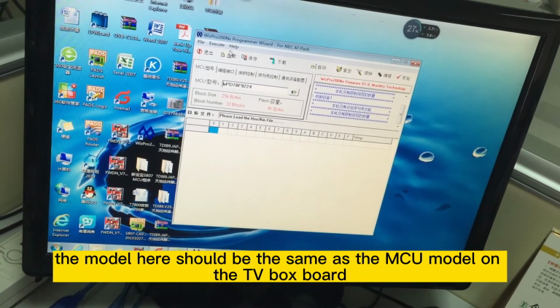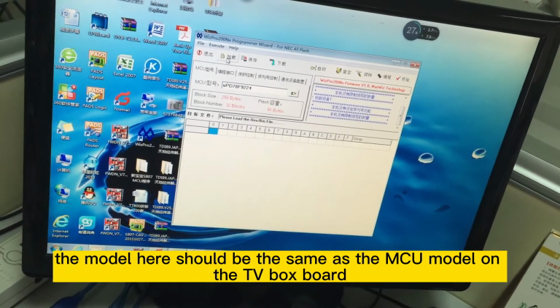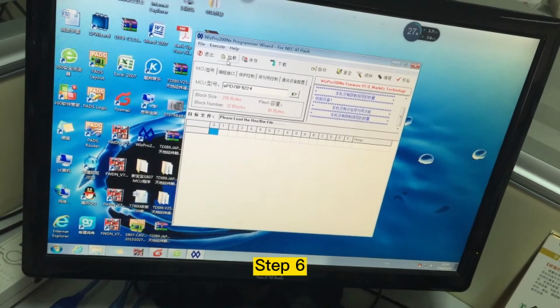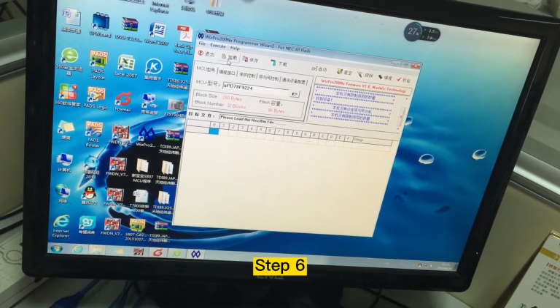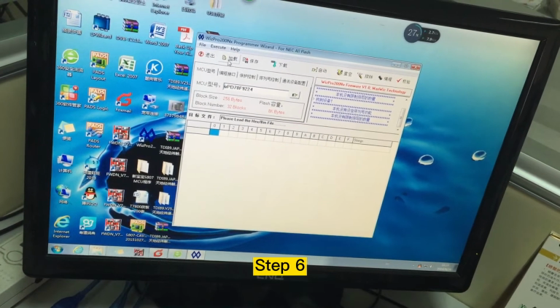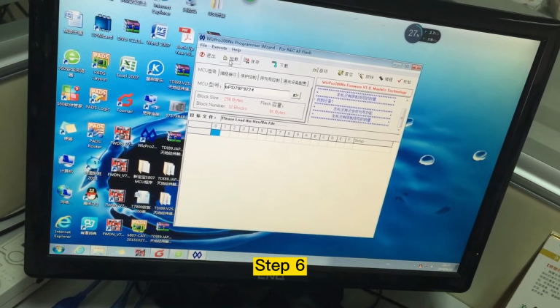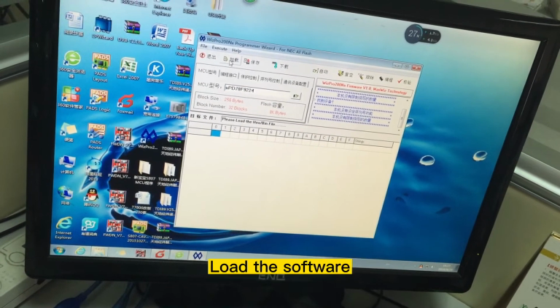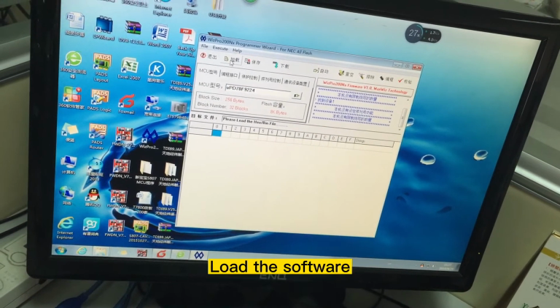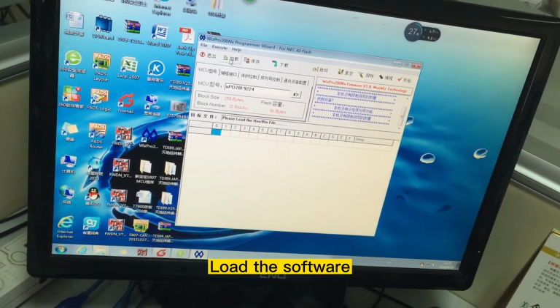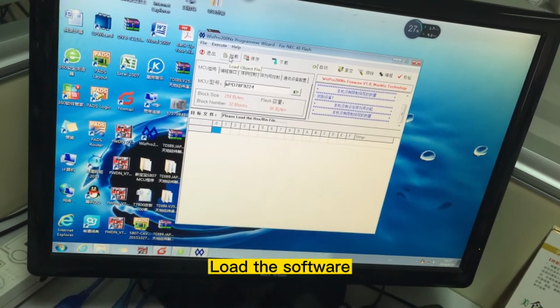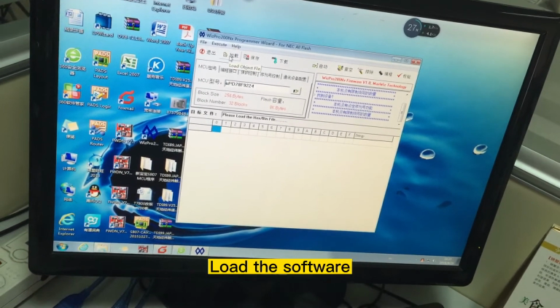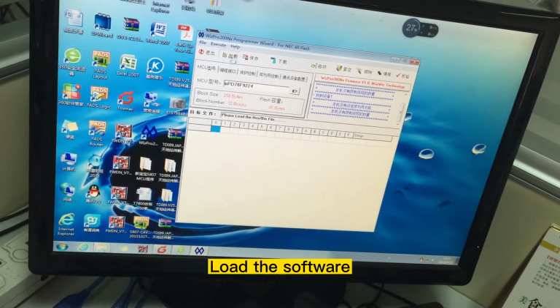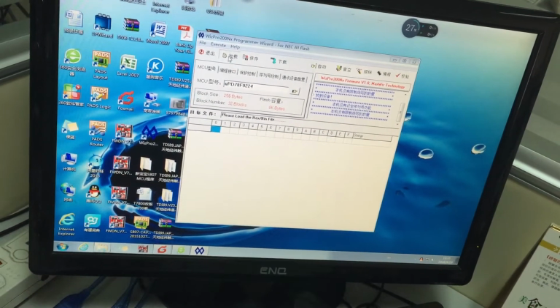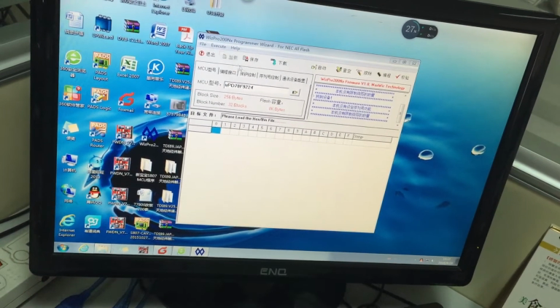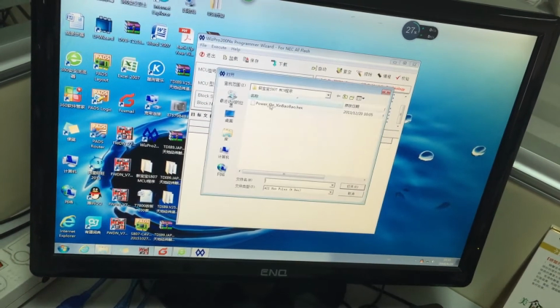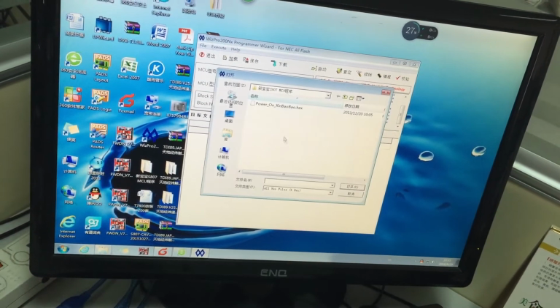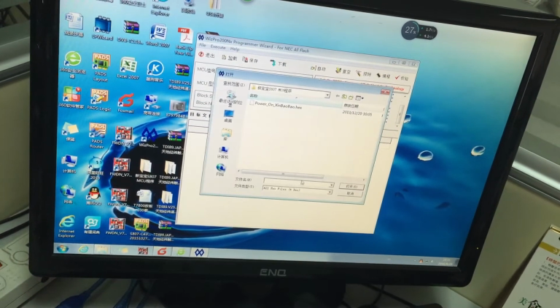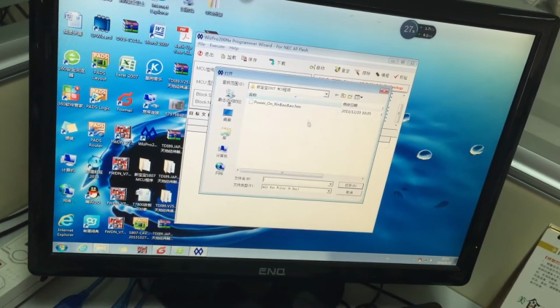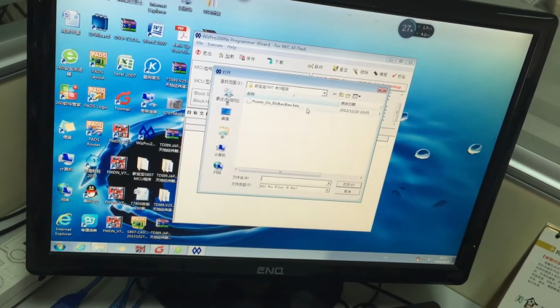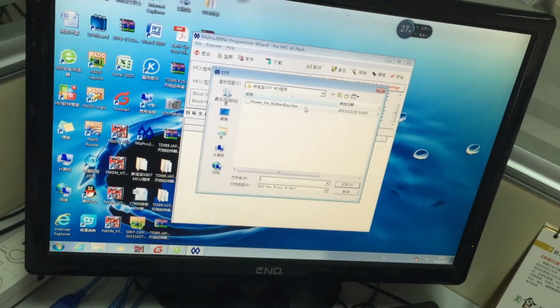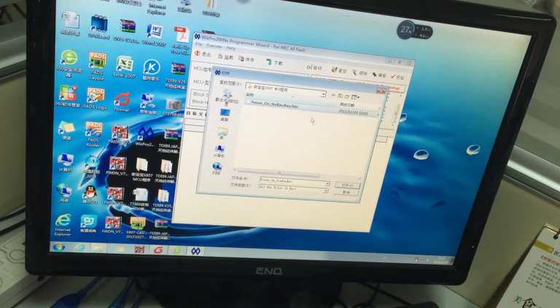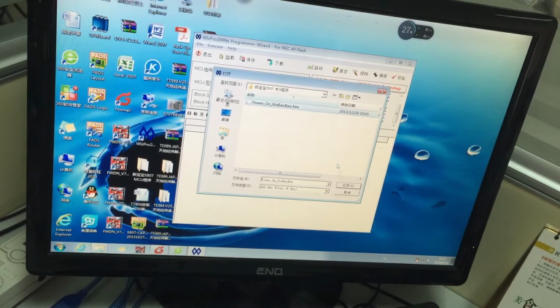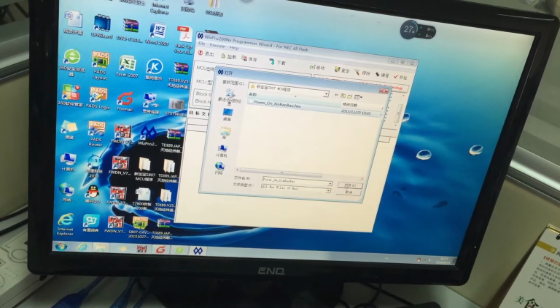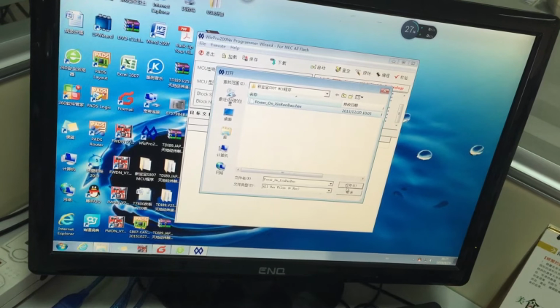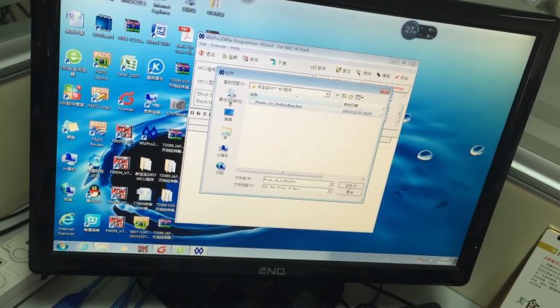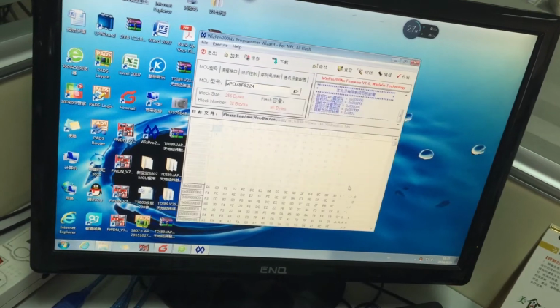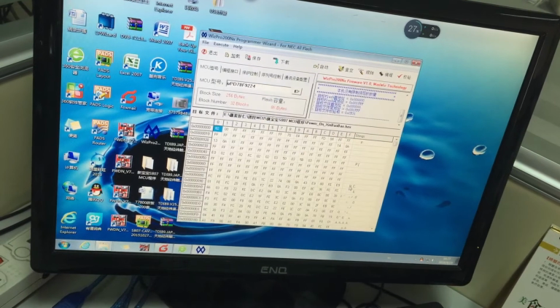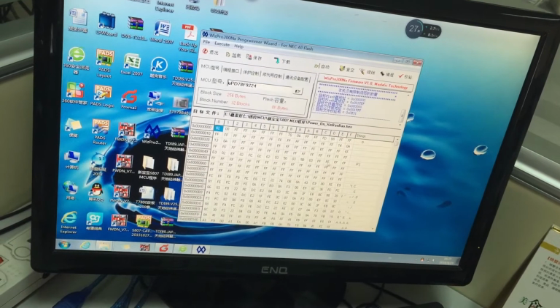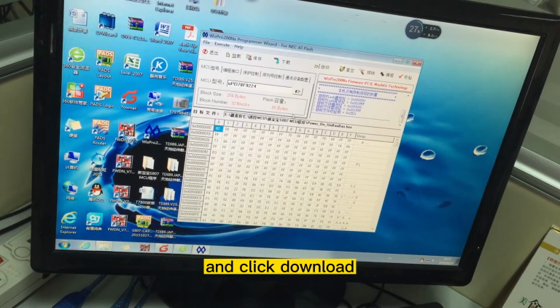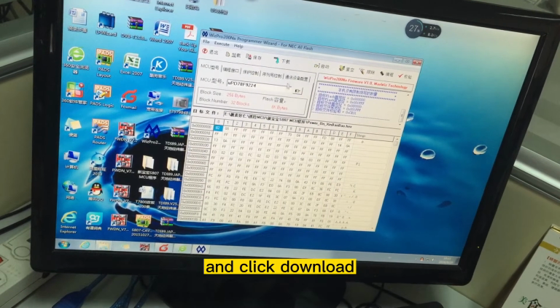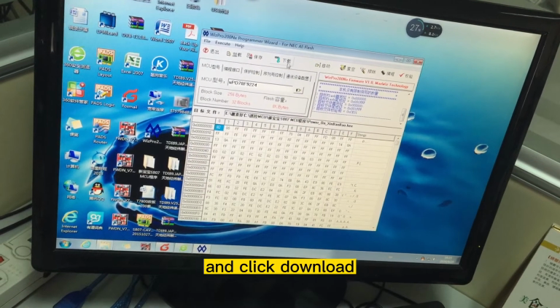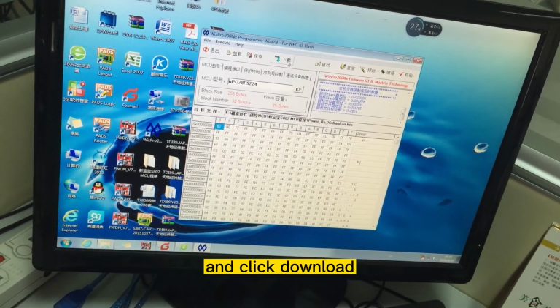Step 6: Load the software and click Download.